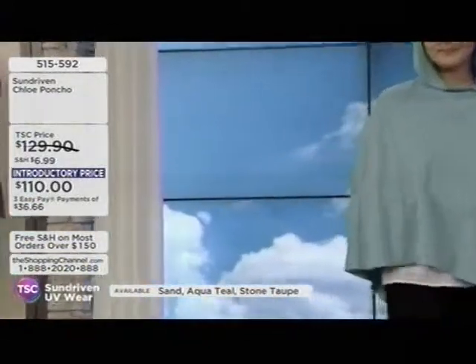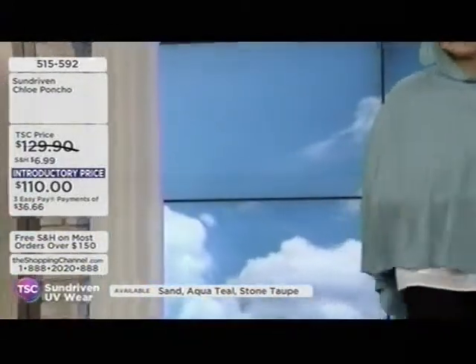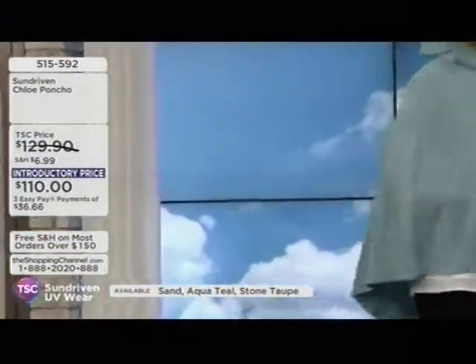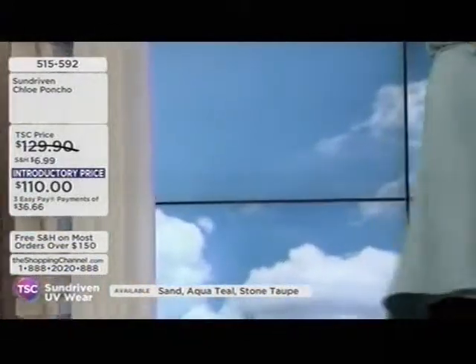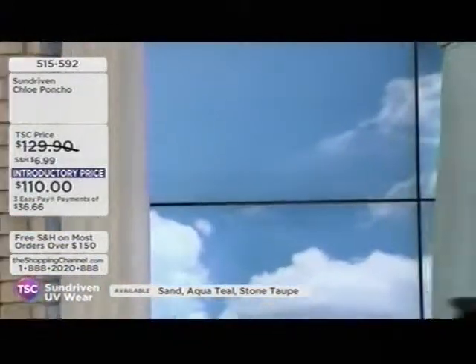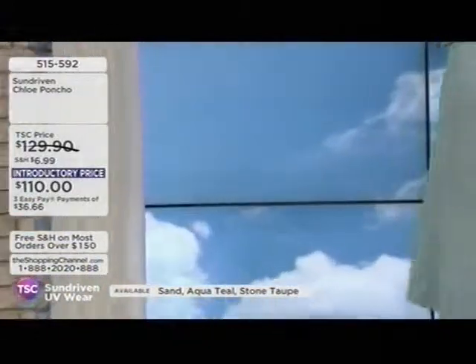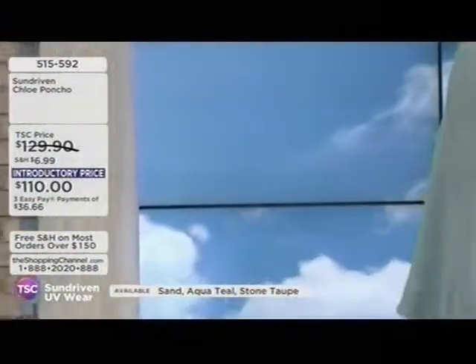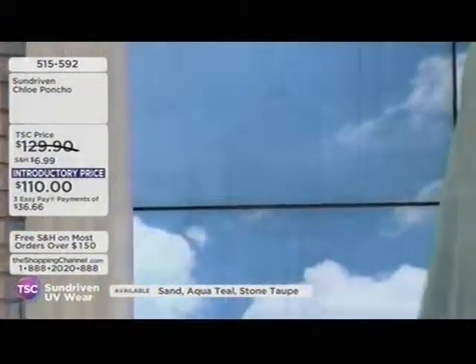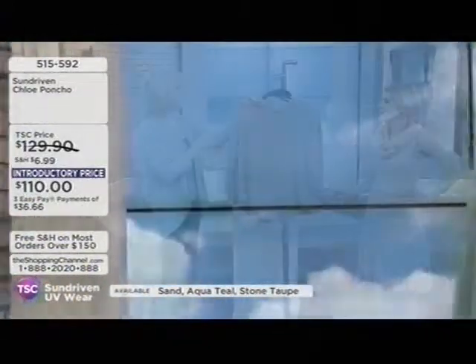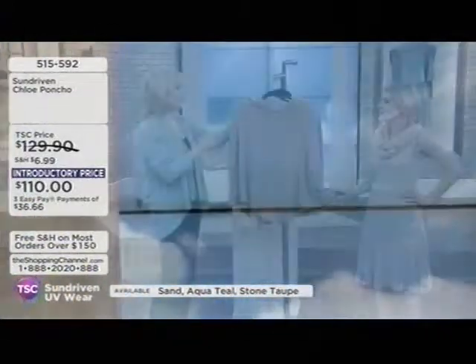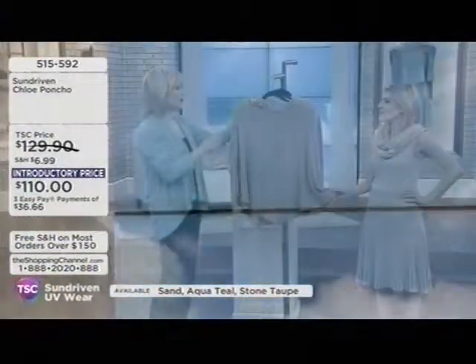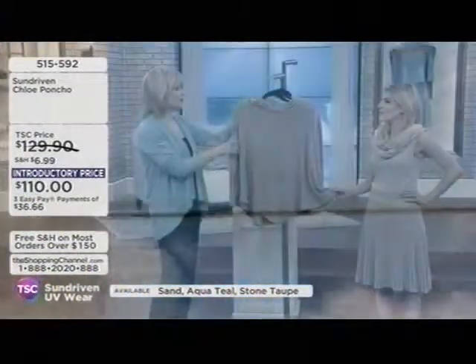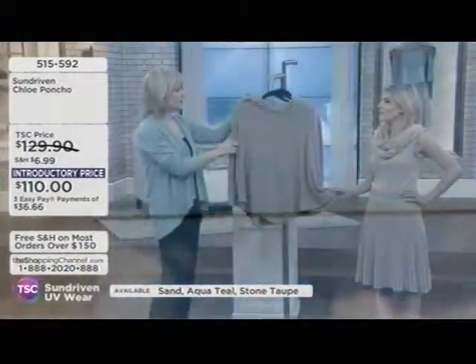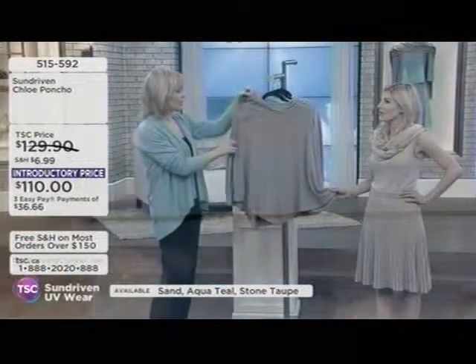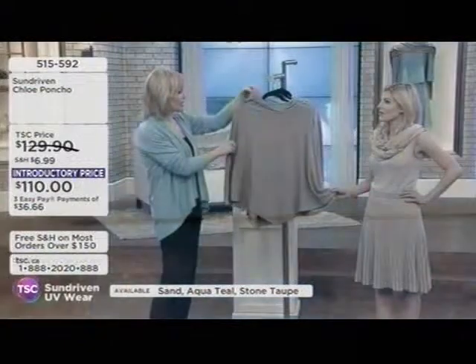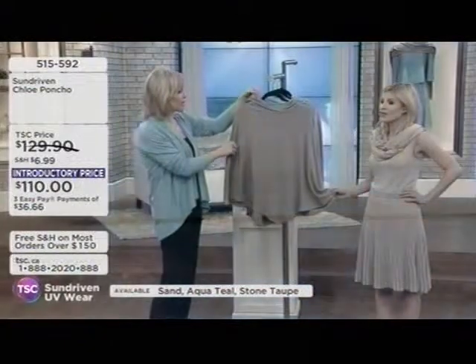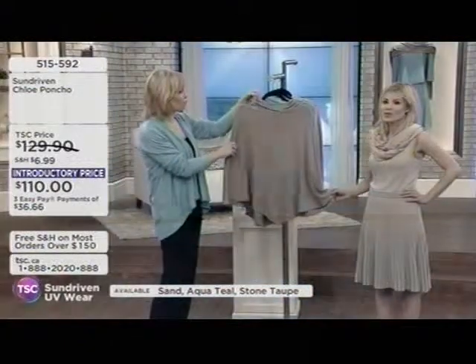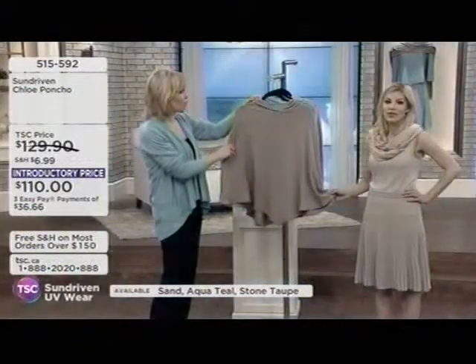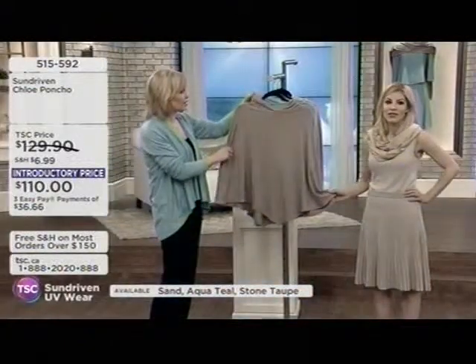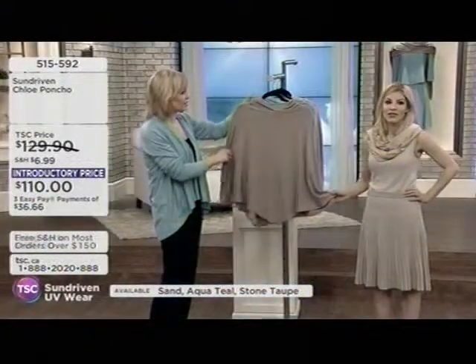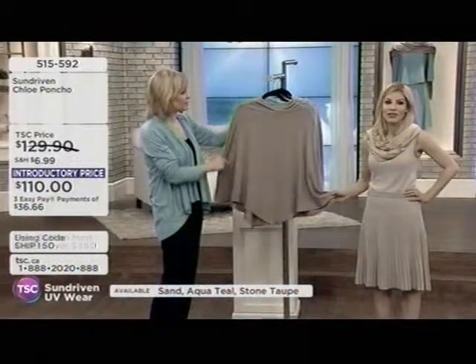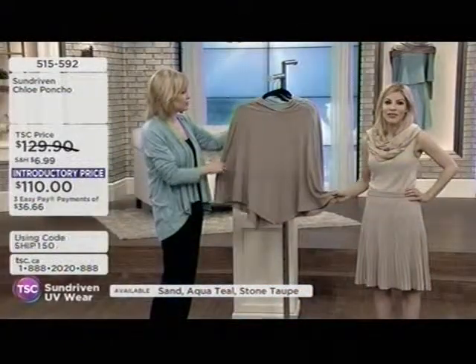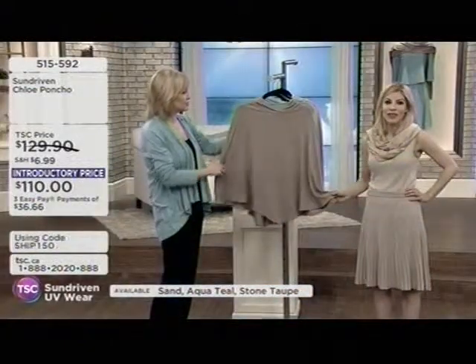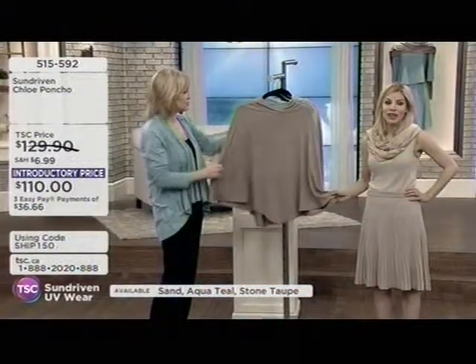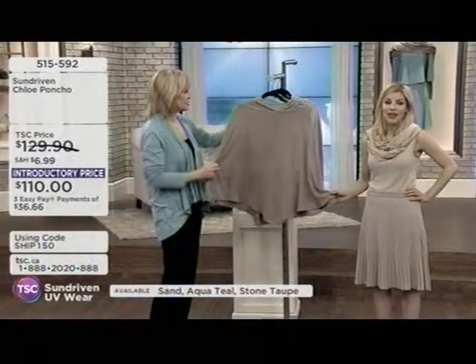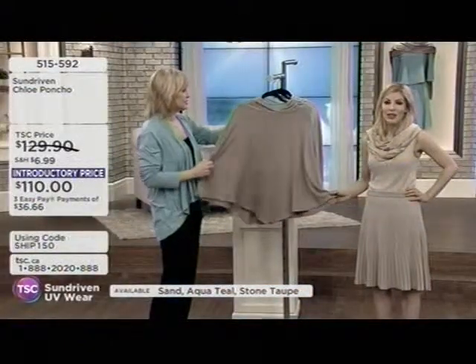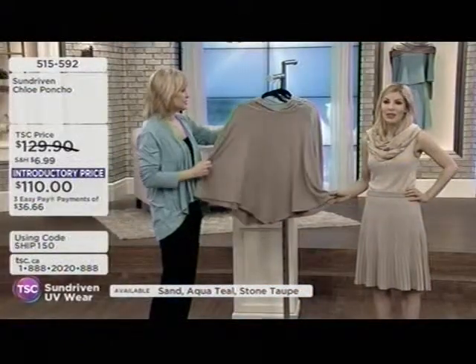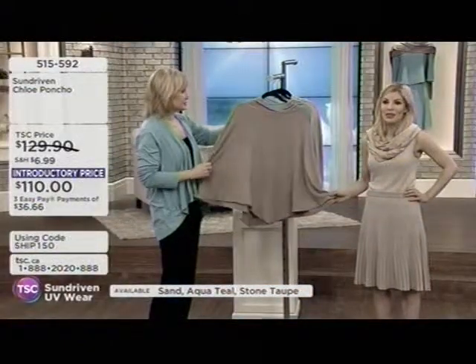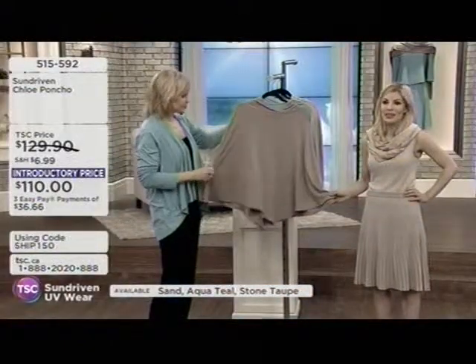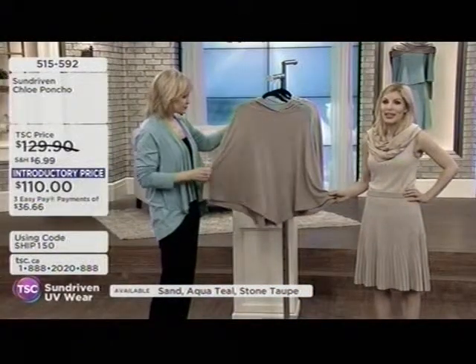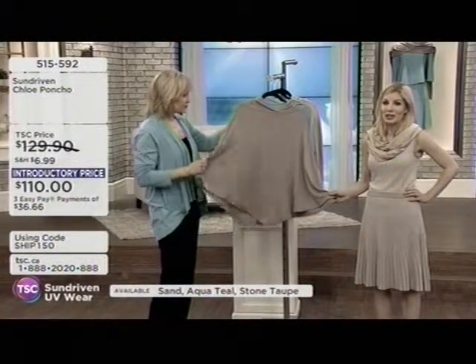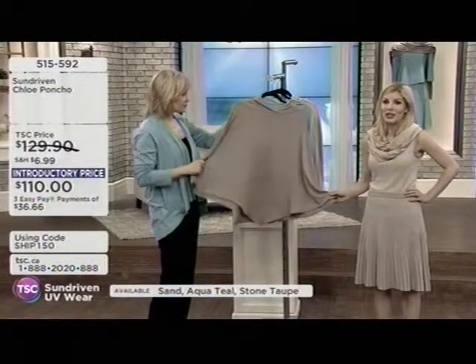Mitzi said to me before the show, 'I have touched every one of these pieces — every single piece.' And they're beautiful.